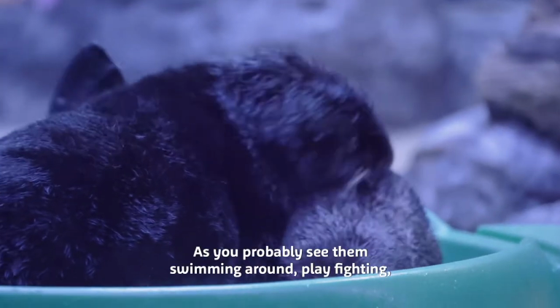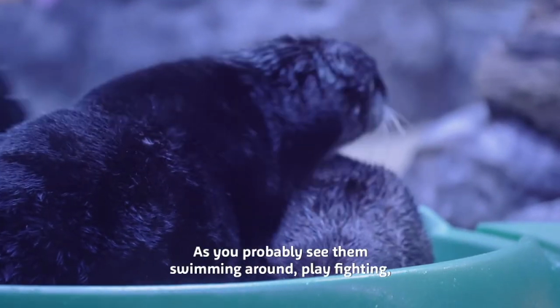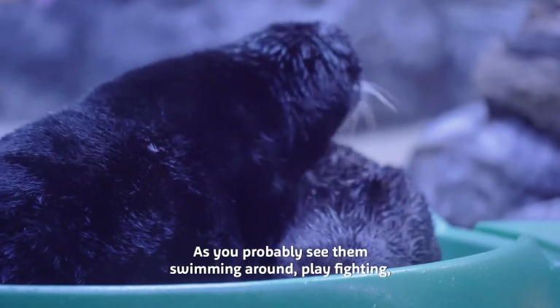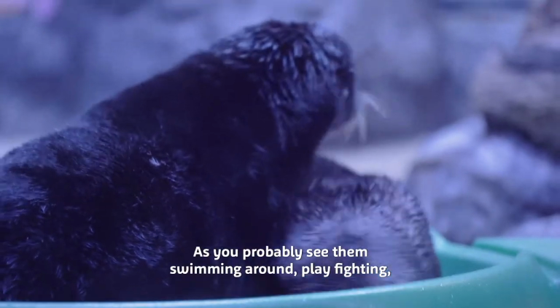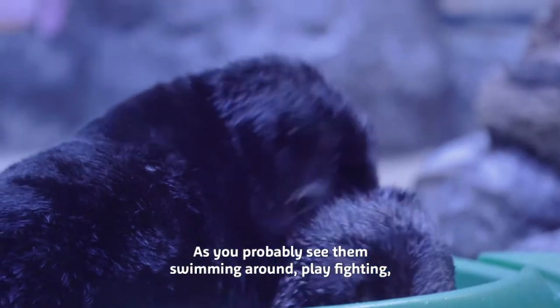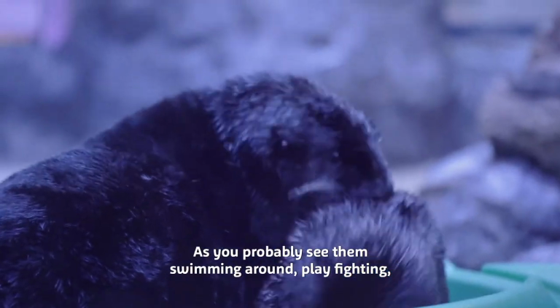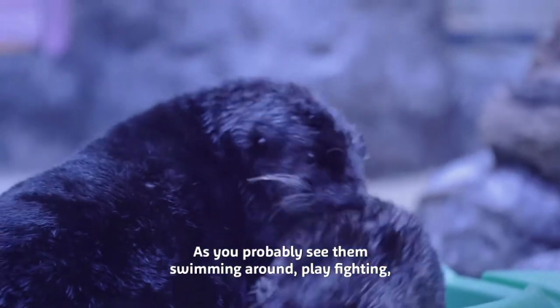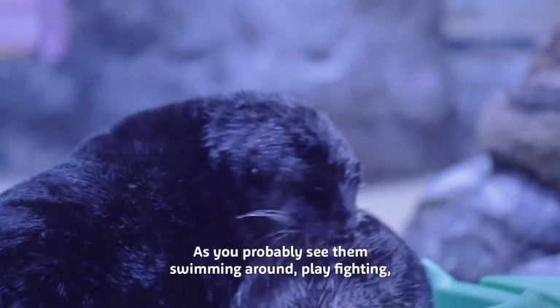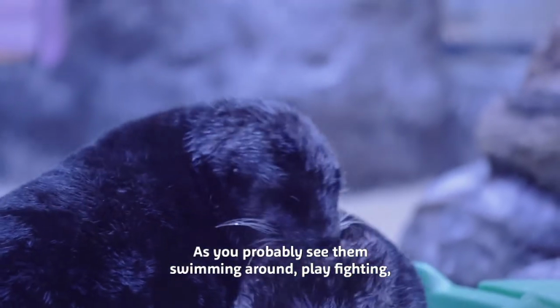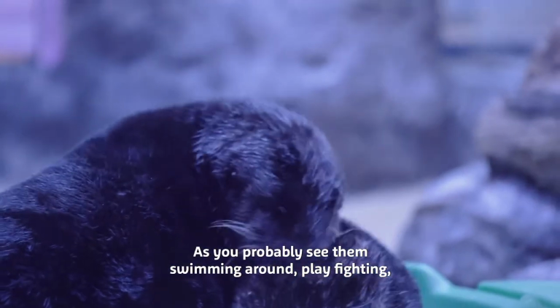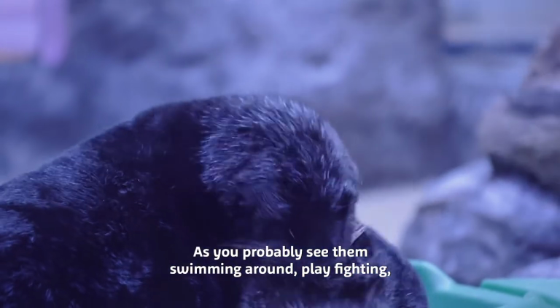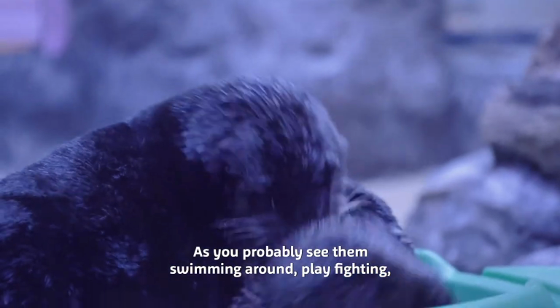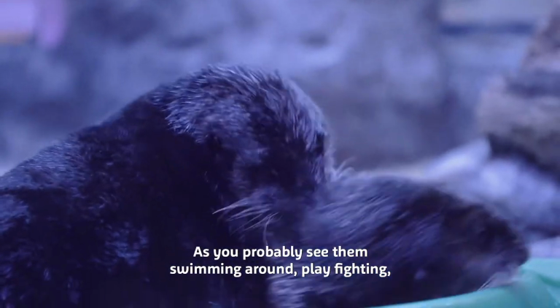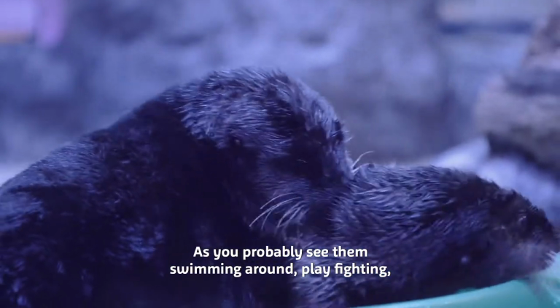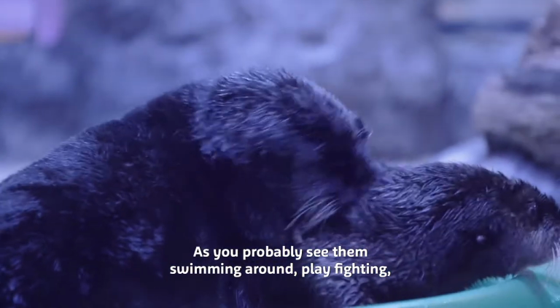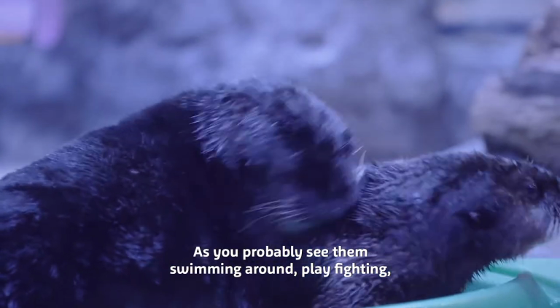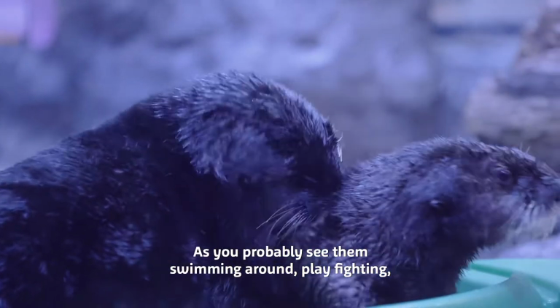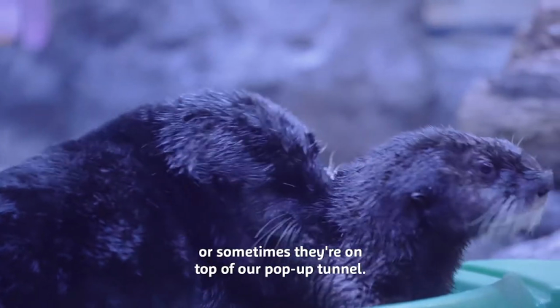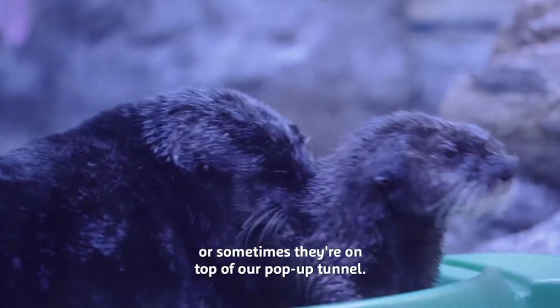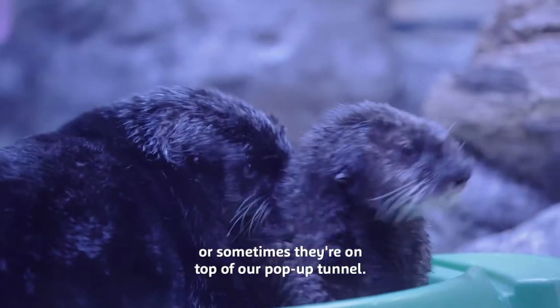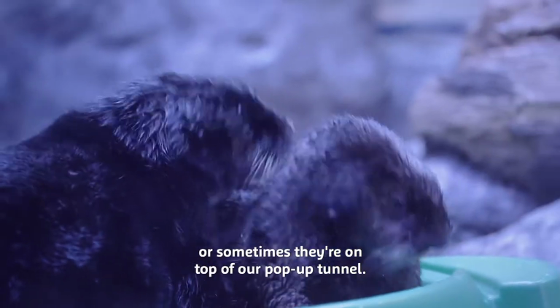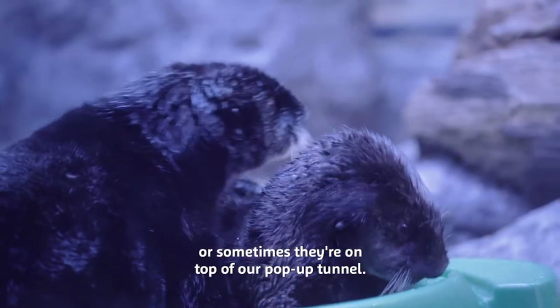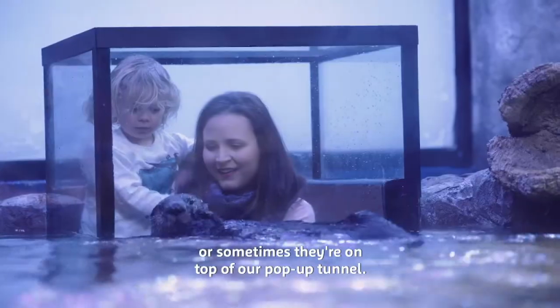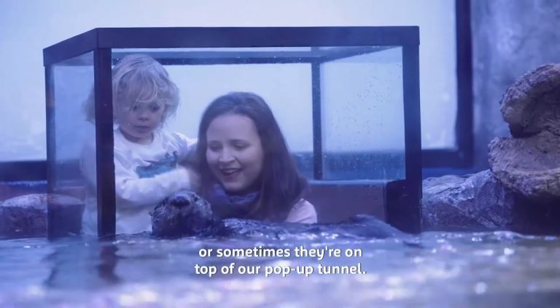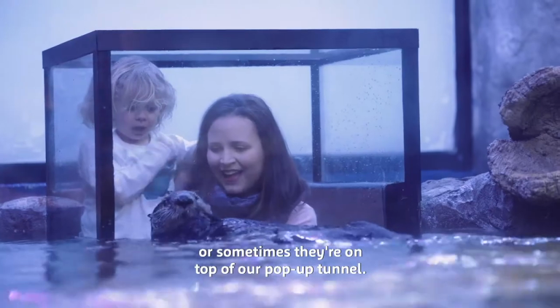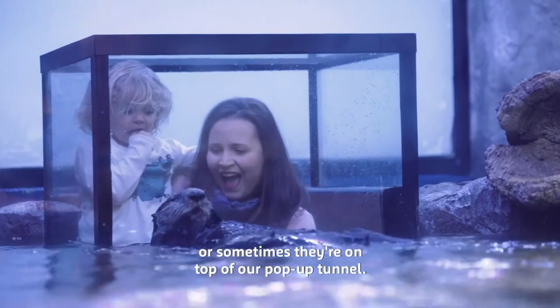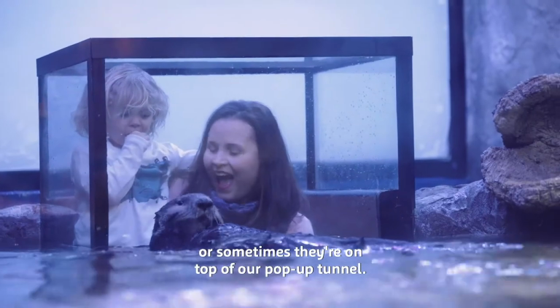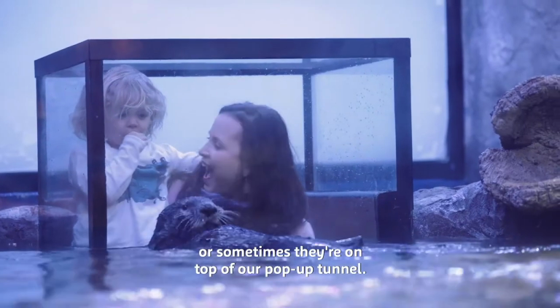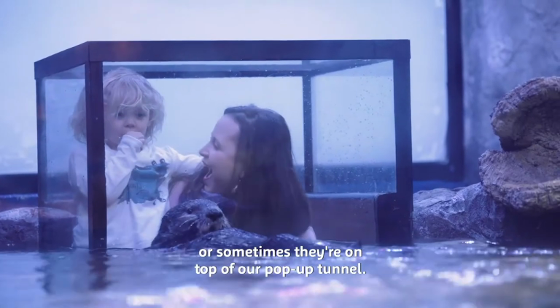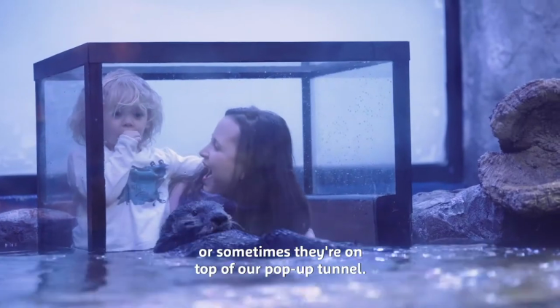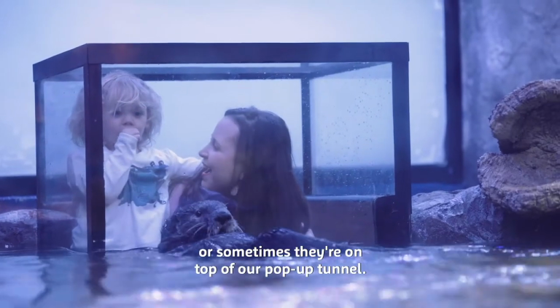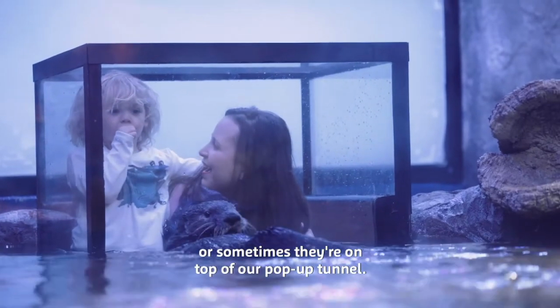You'll probably see them swimming around, play fighting, or sometimes they're on top of our pop-up tunnel.